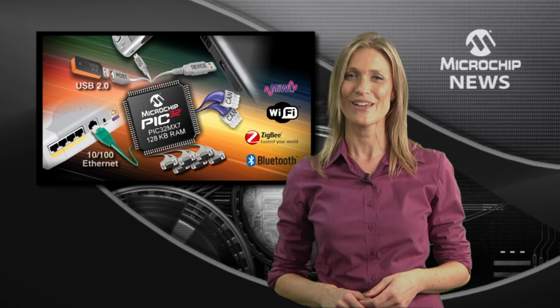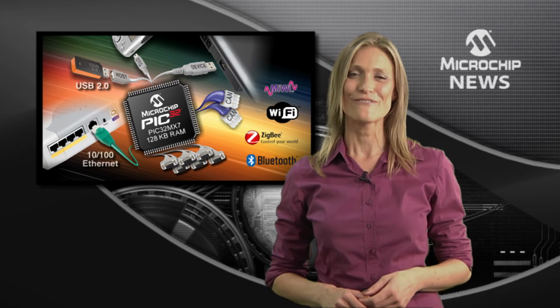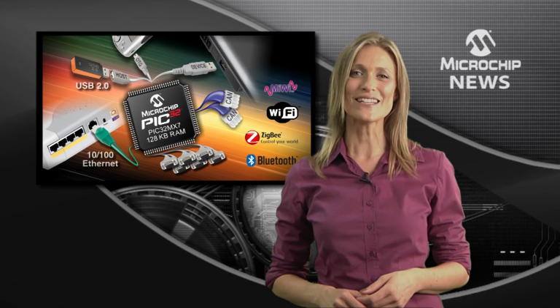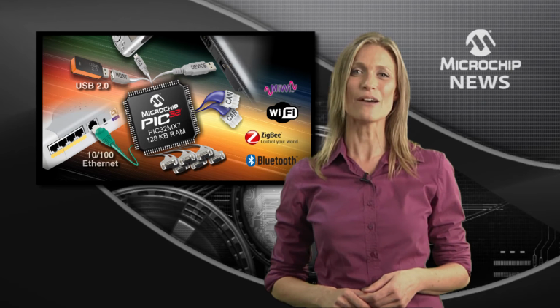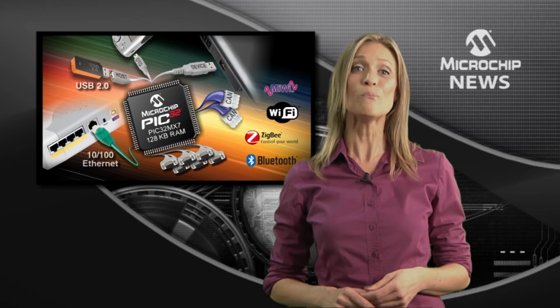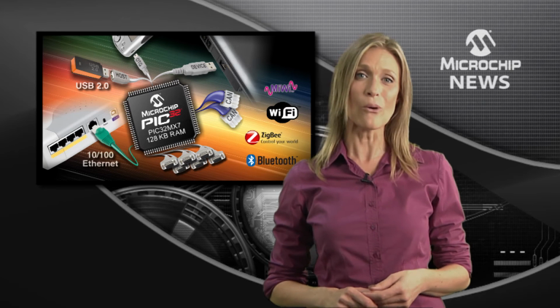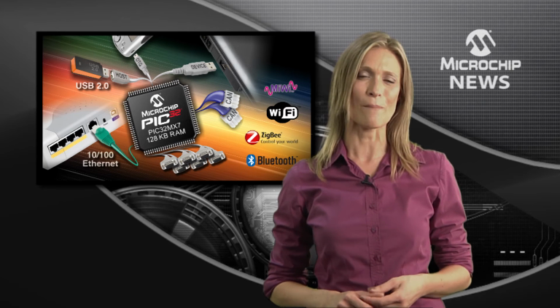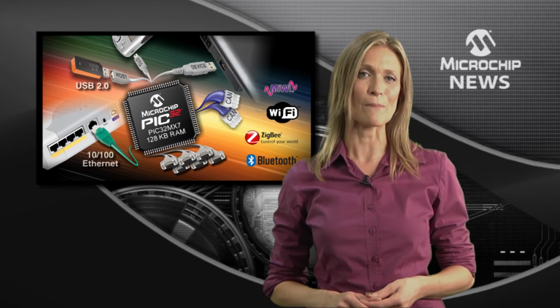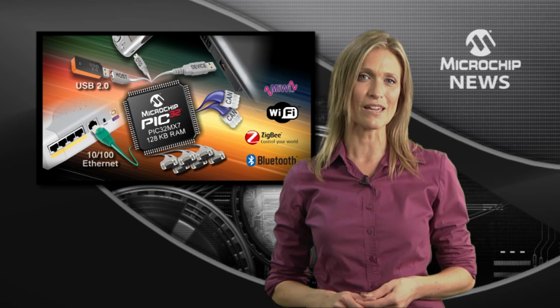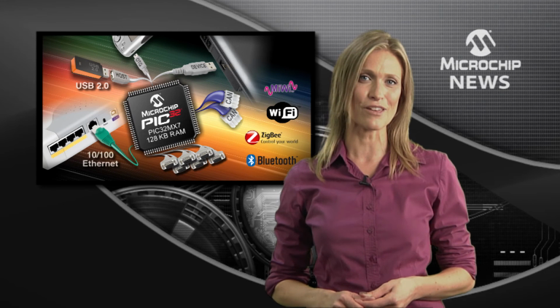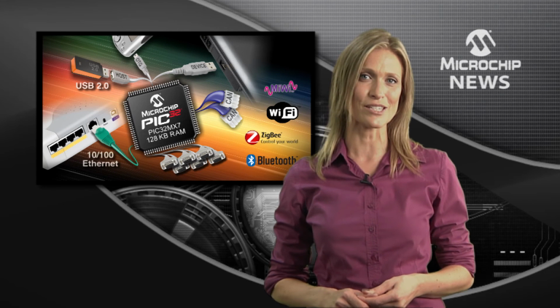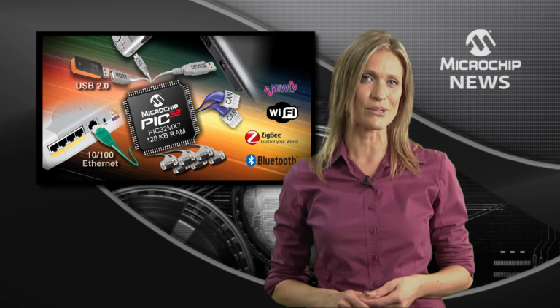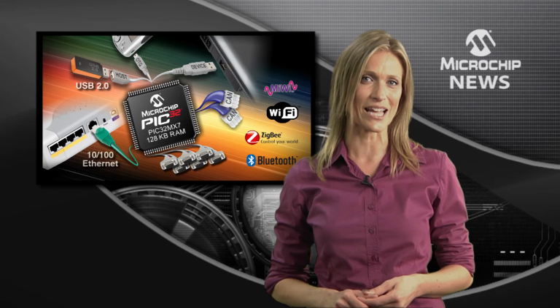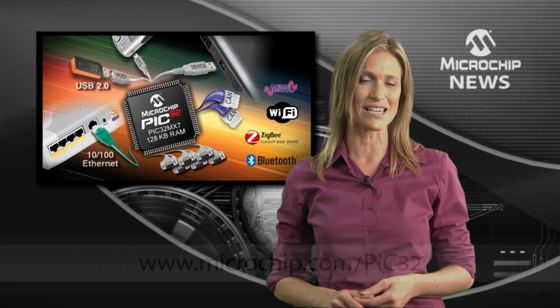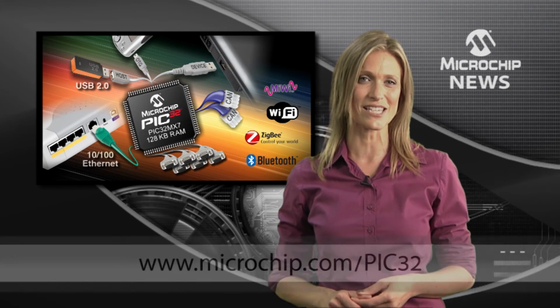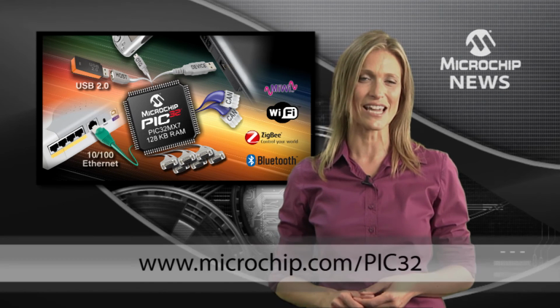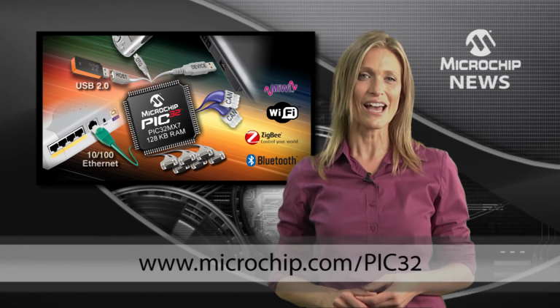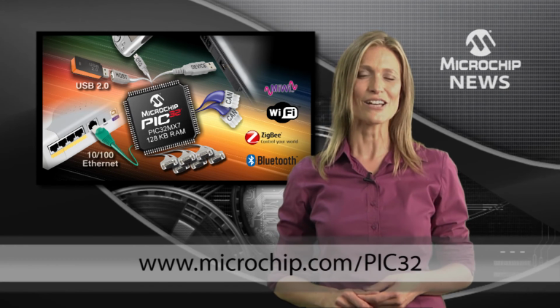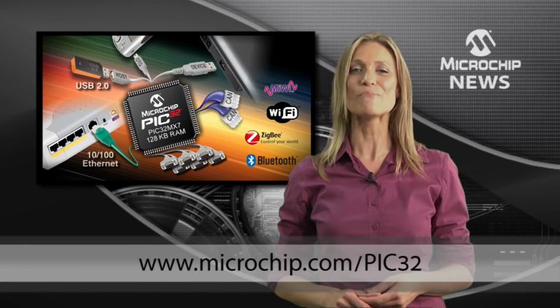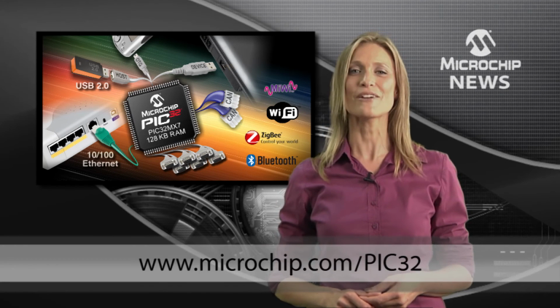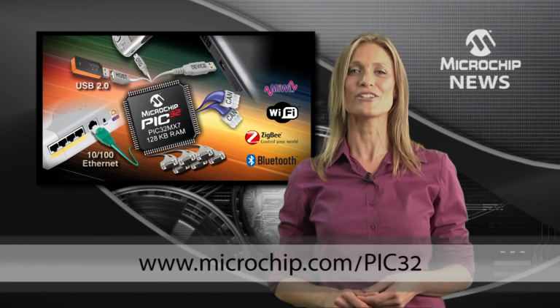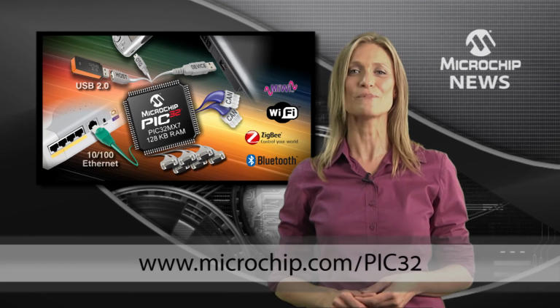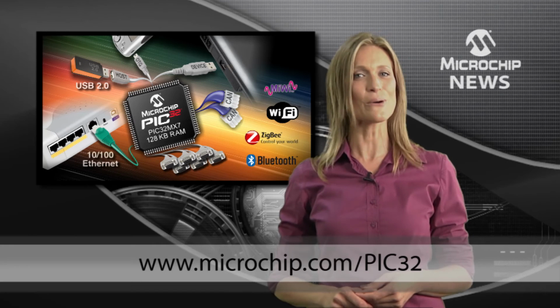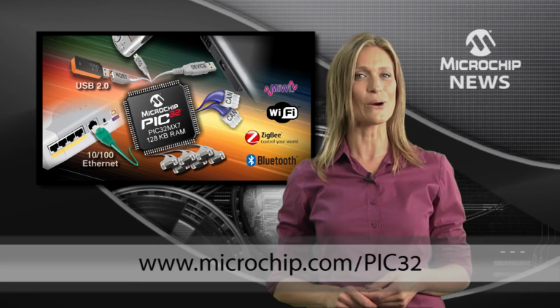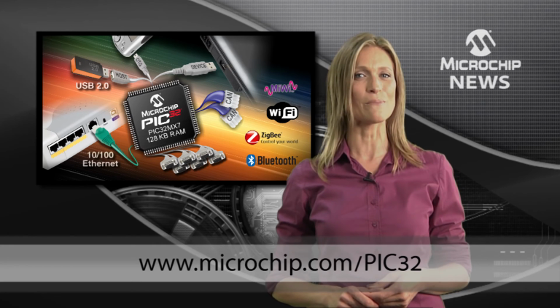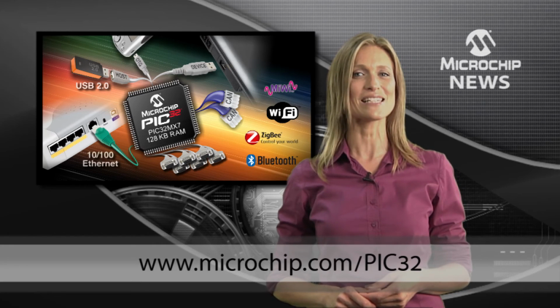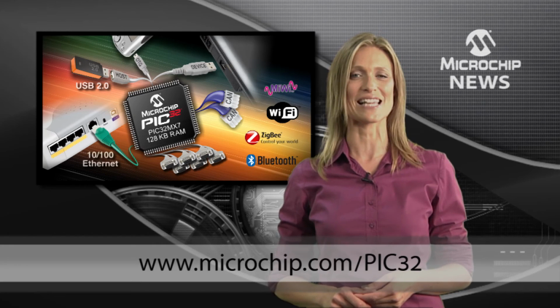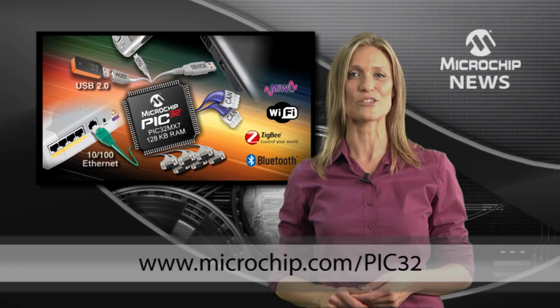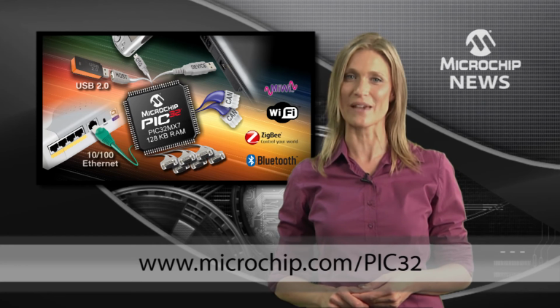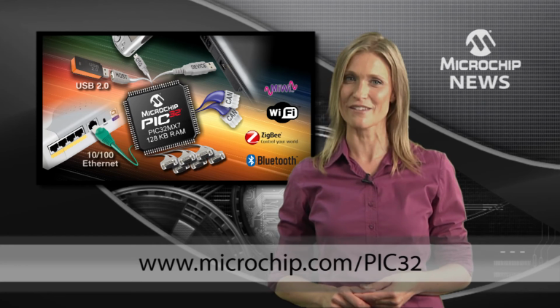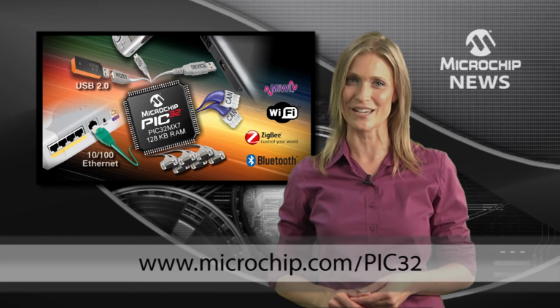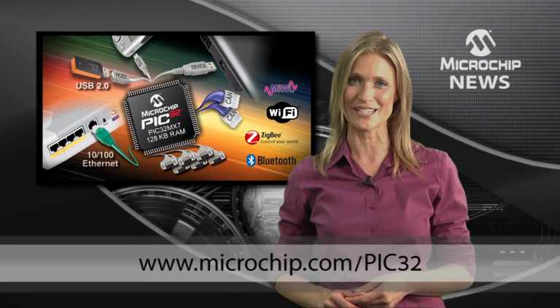Find out more about PIC32 connectivity at microchip.com/PIC32.